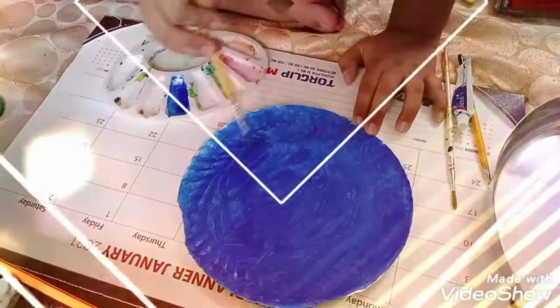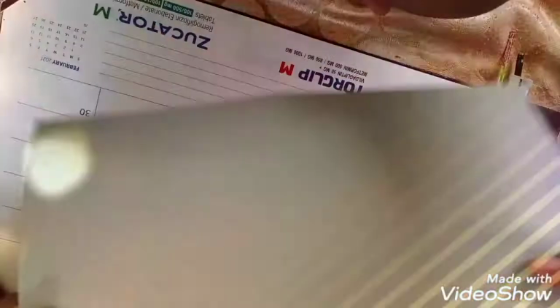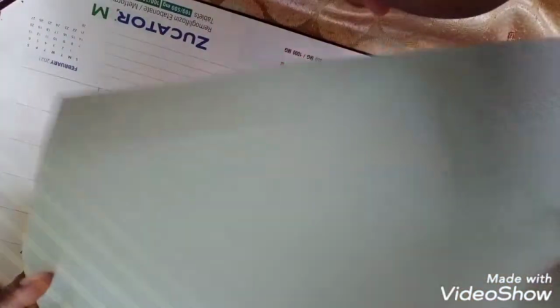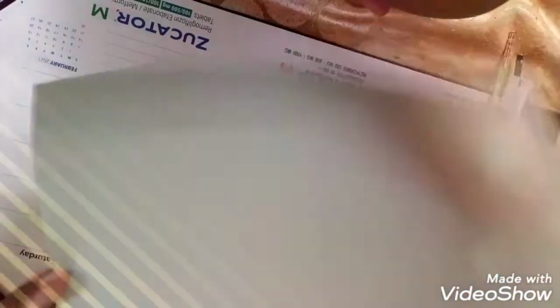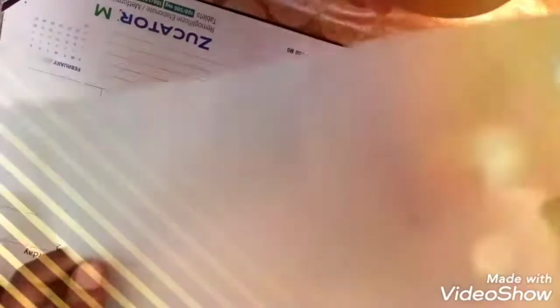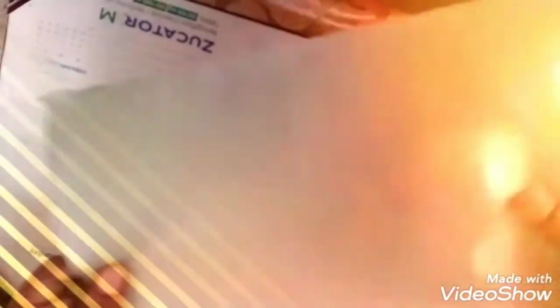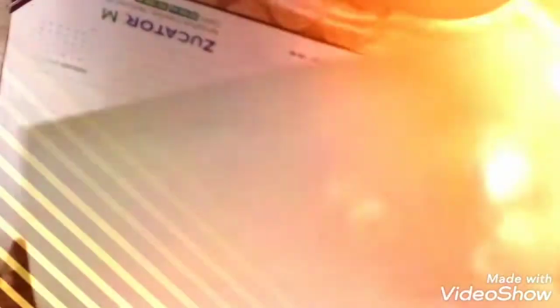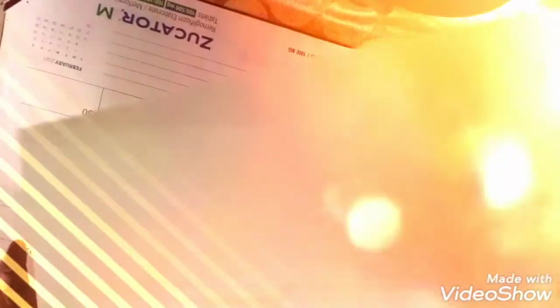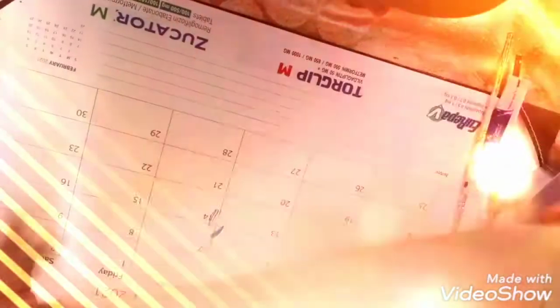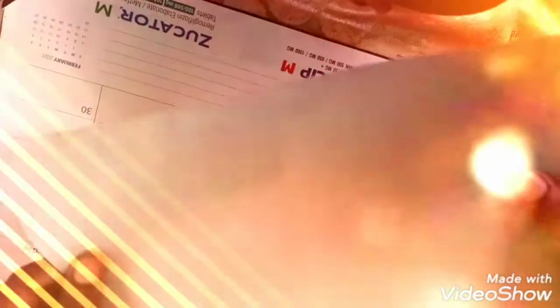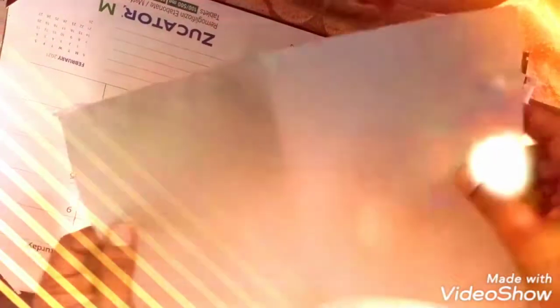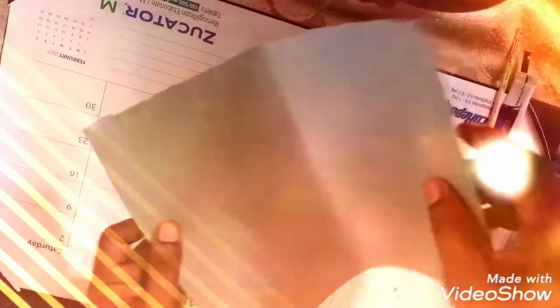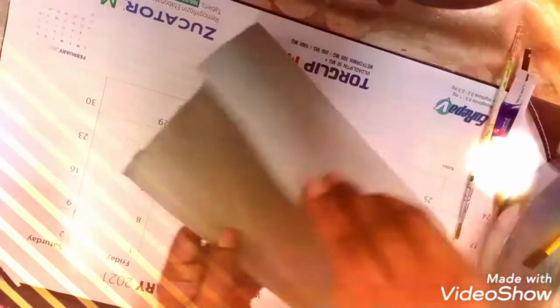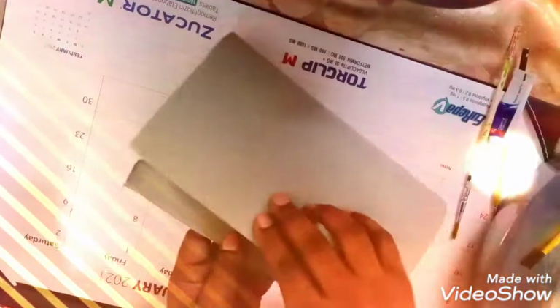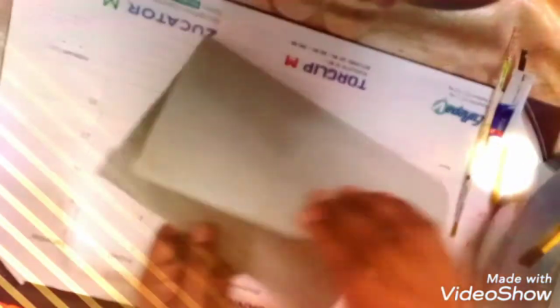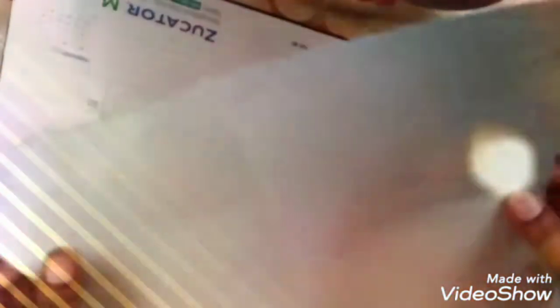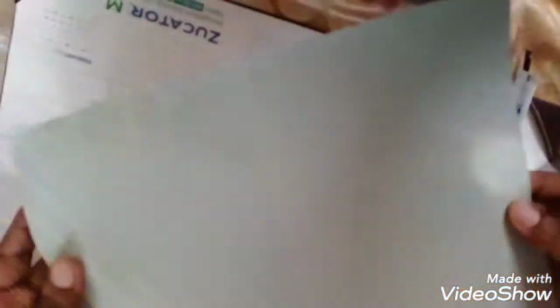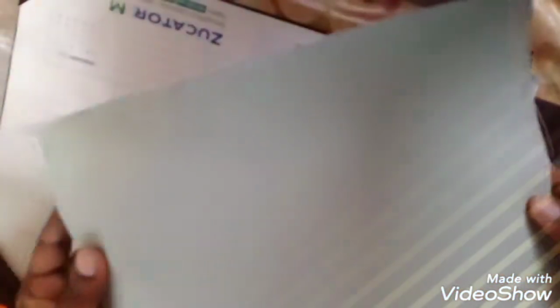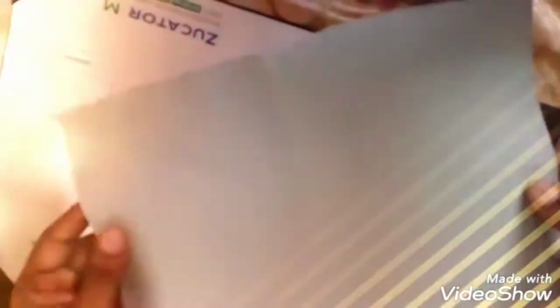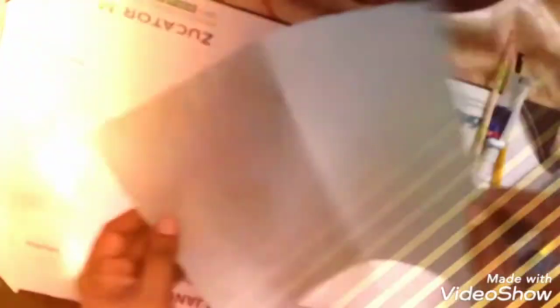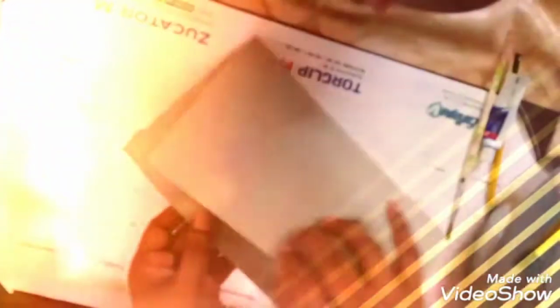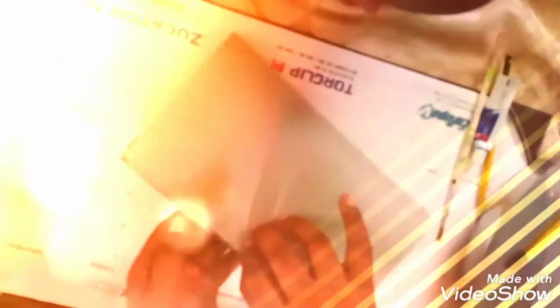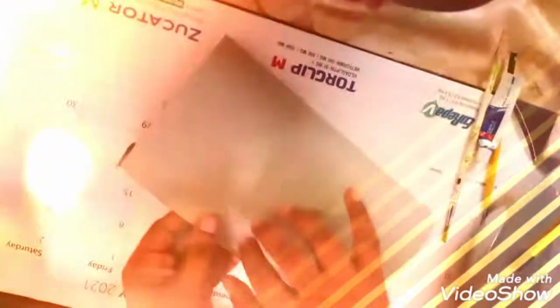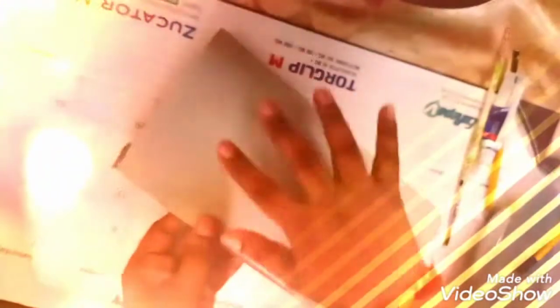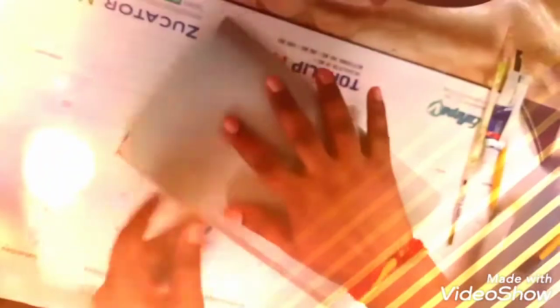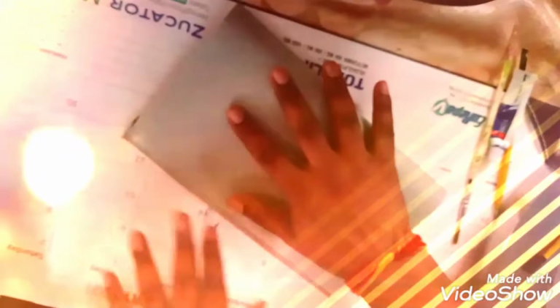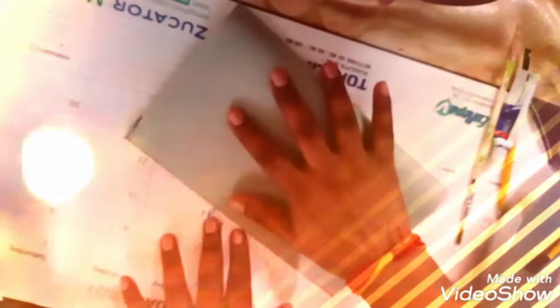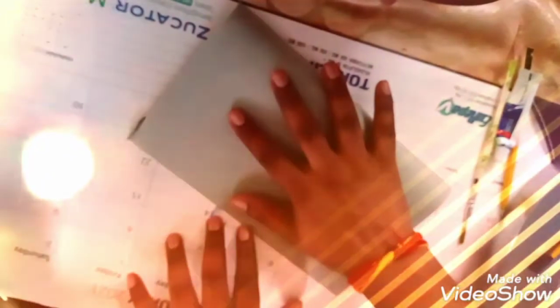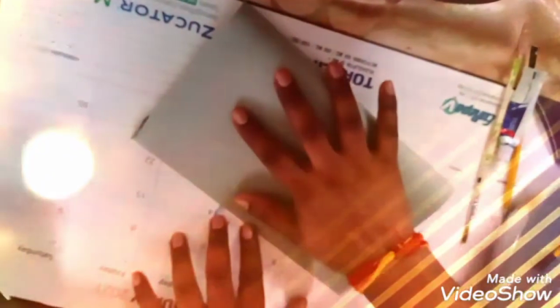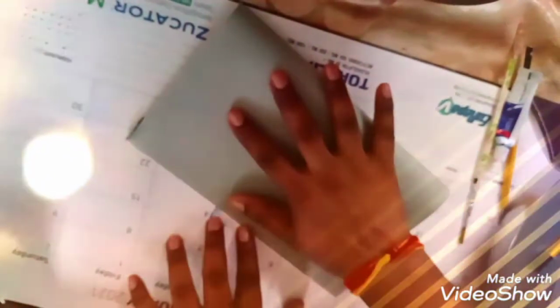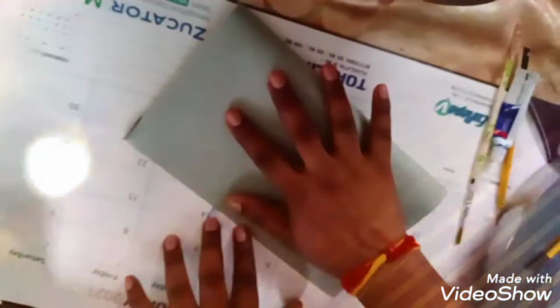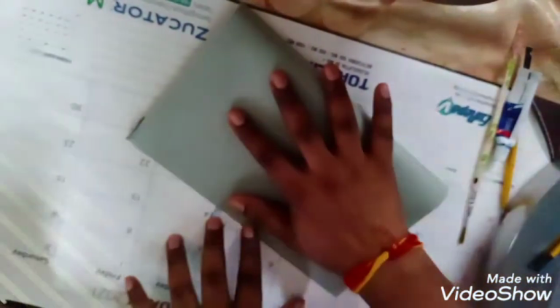Now we take a gray color page, a full size page. Fold it.